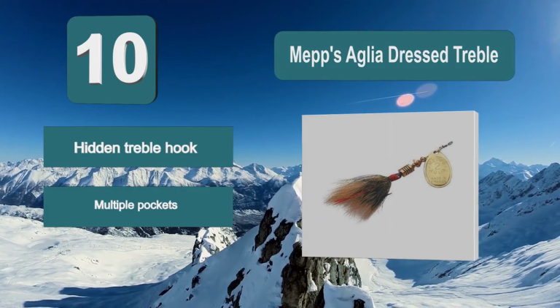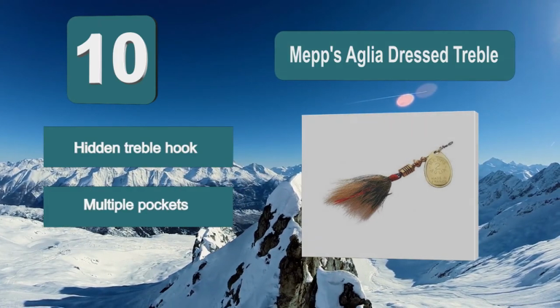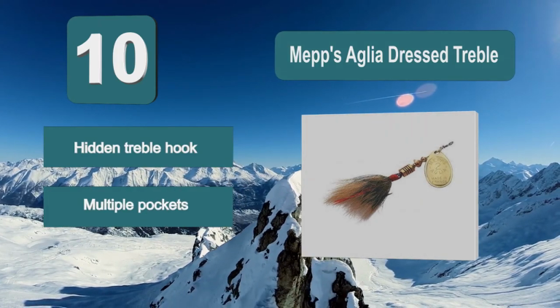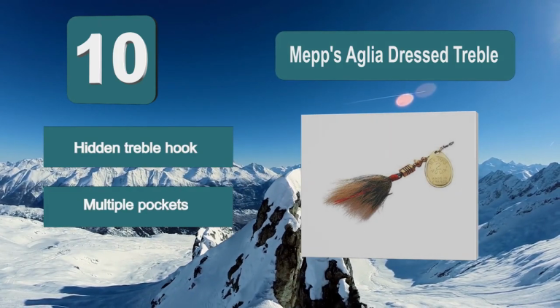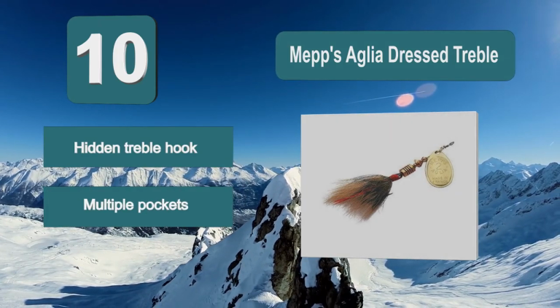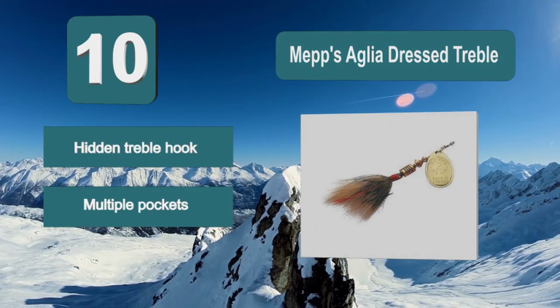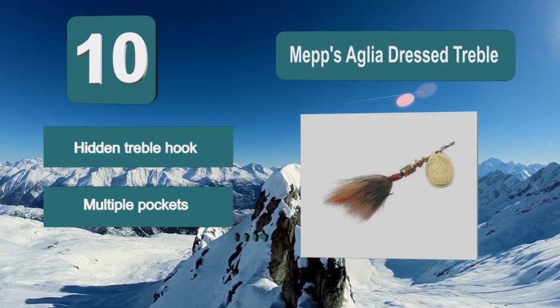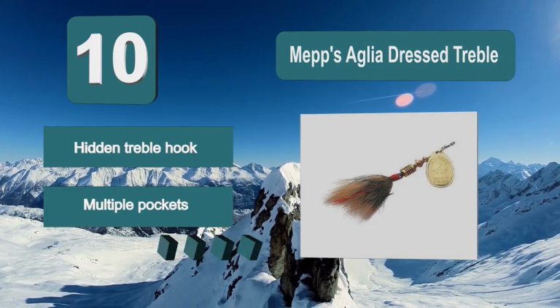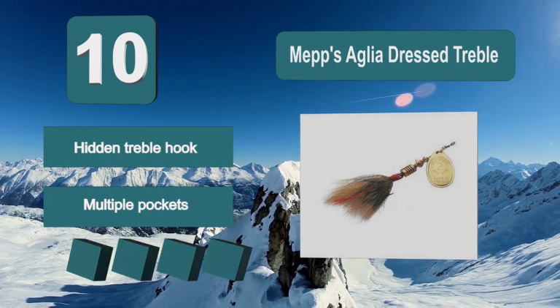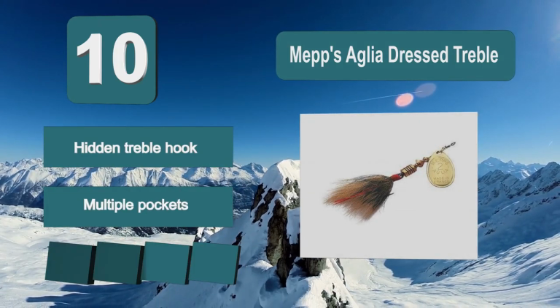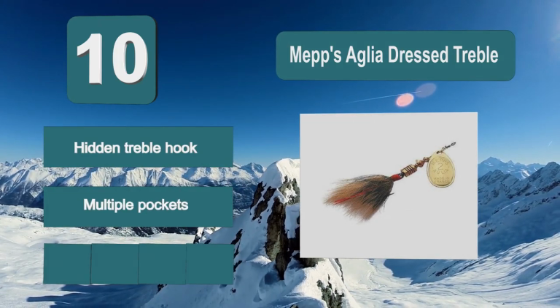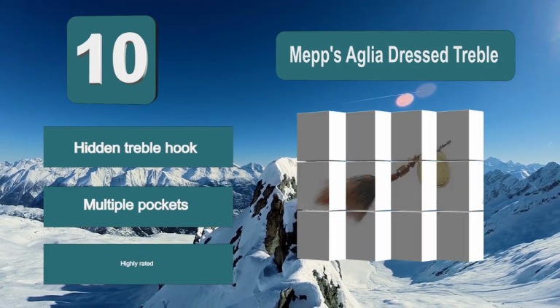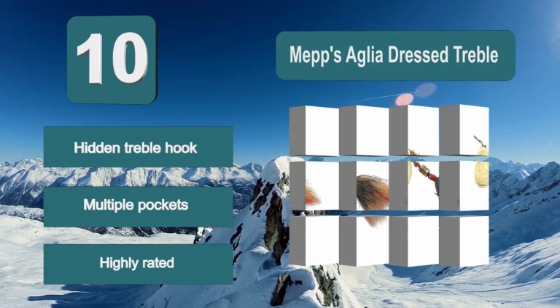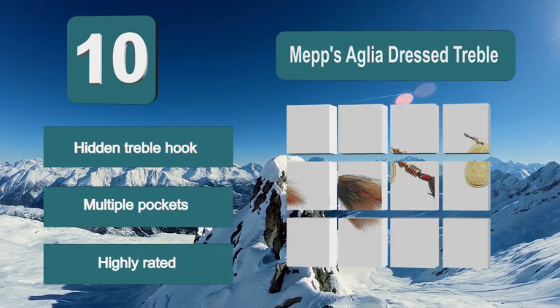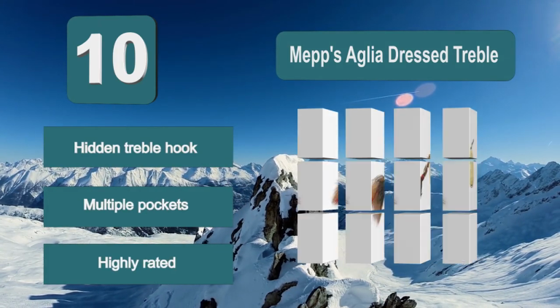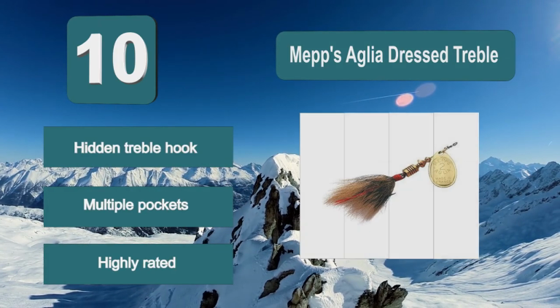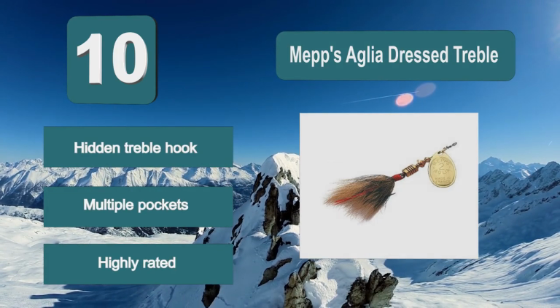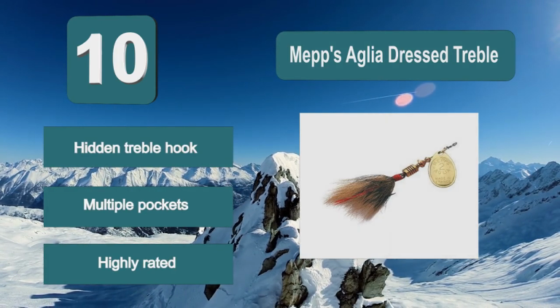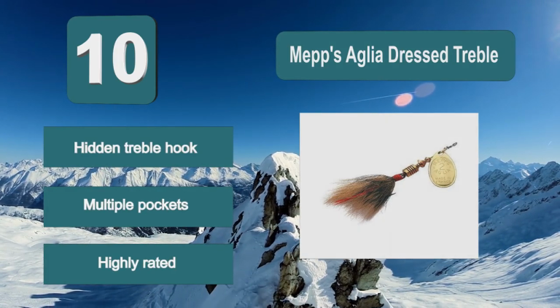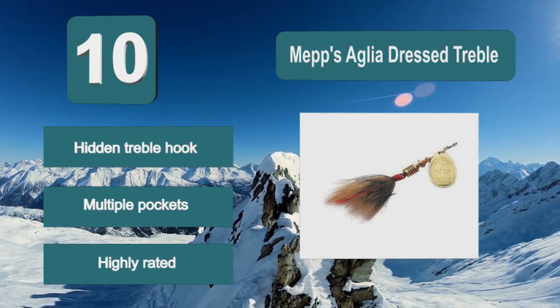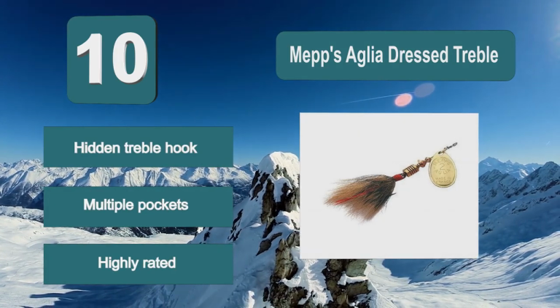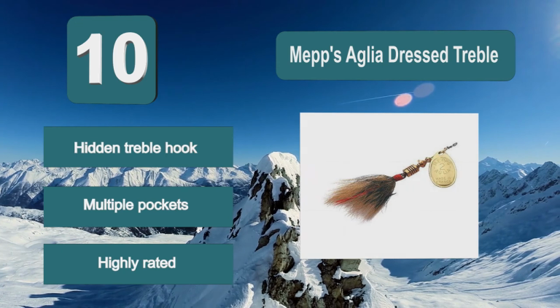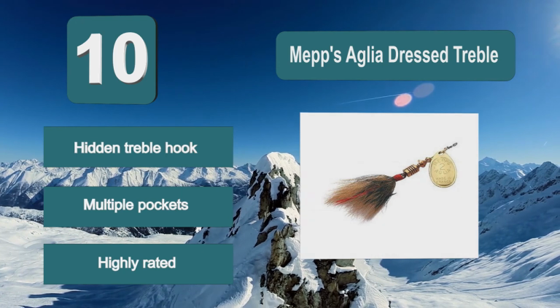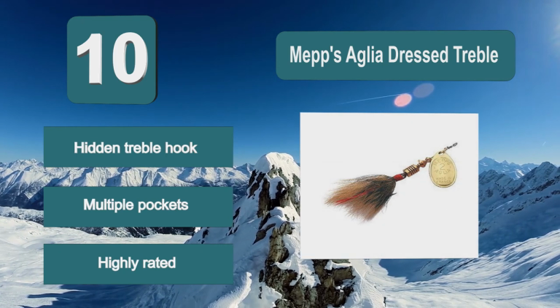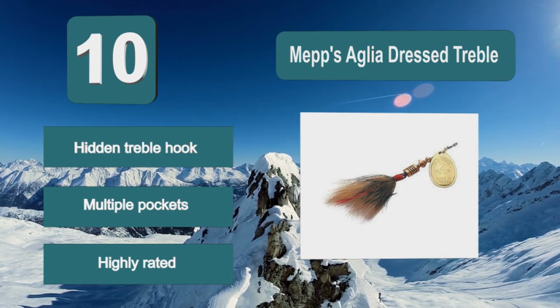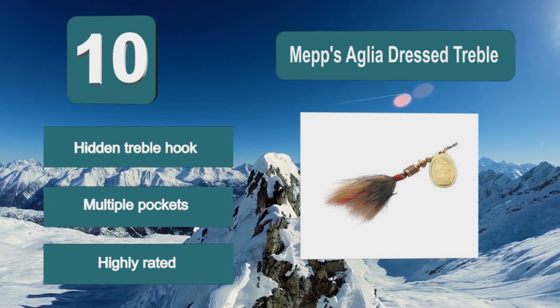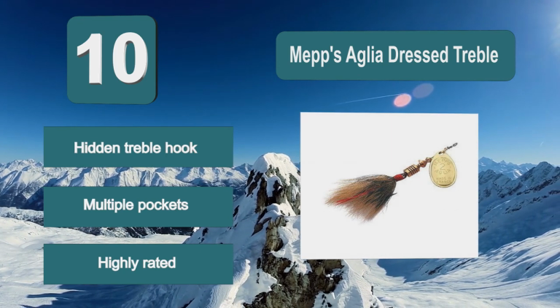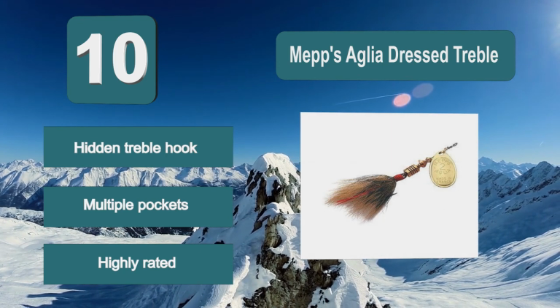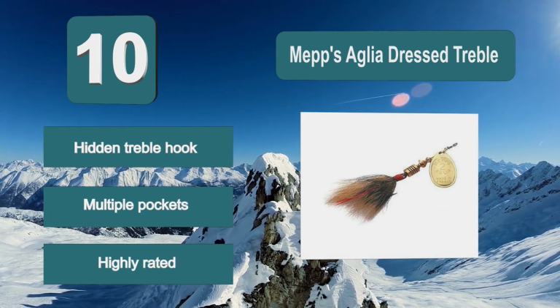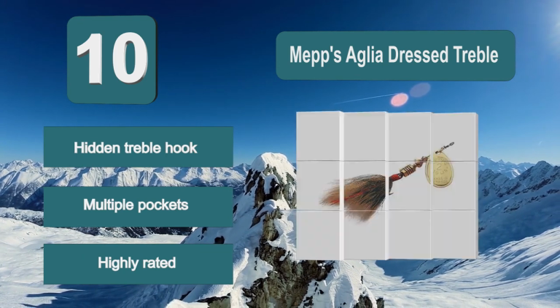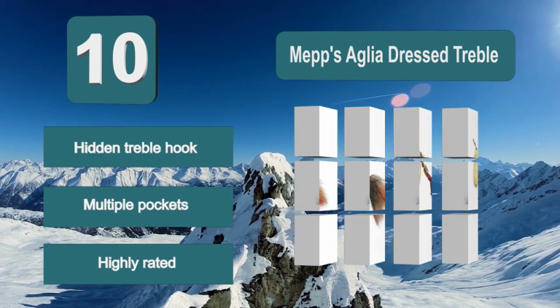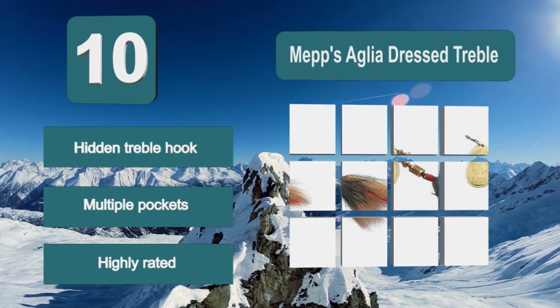The sharp treble hook is disguised — a hidden treble hook. Silver blade. Highly rated.